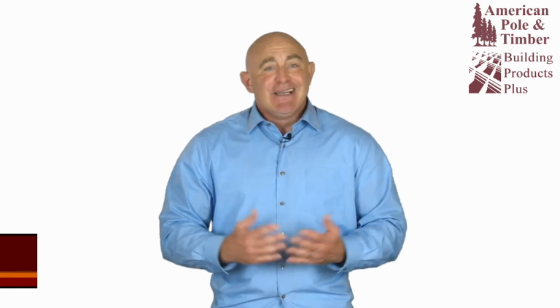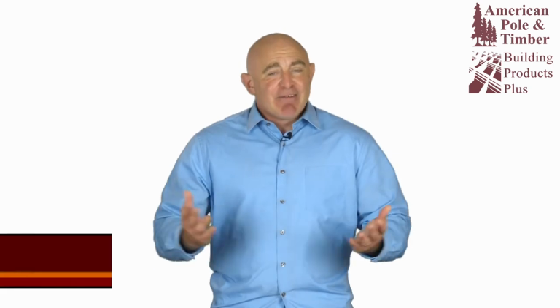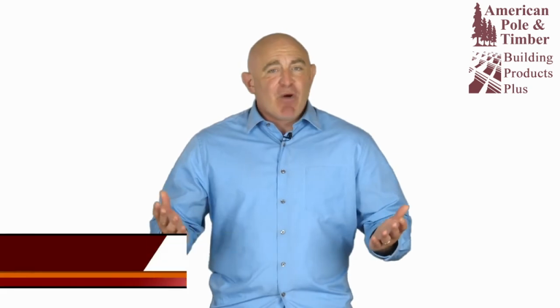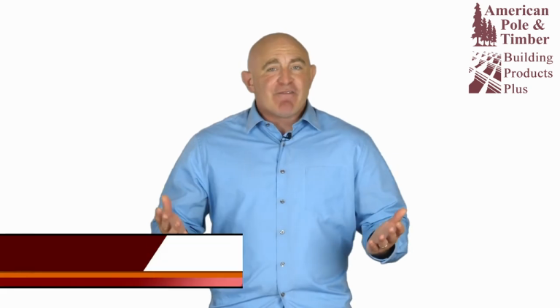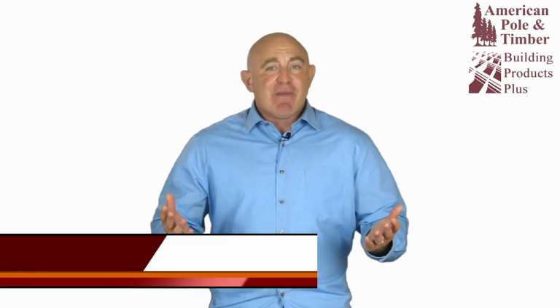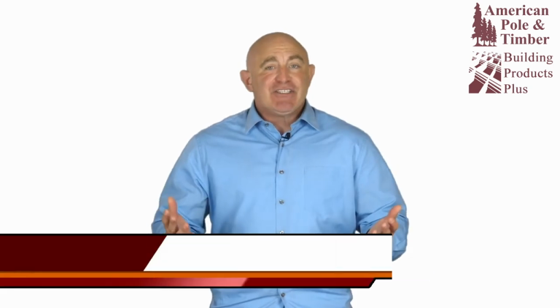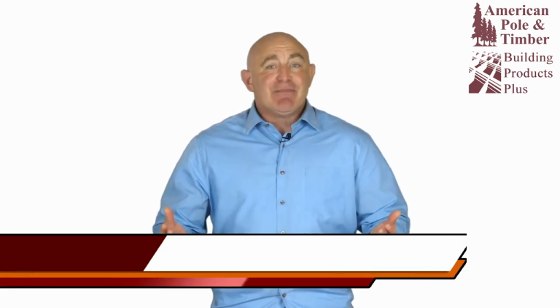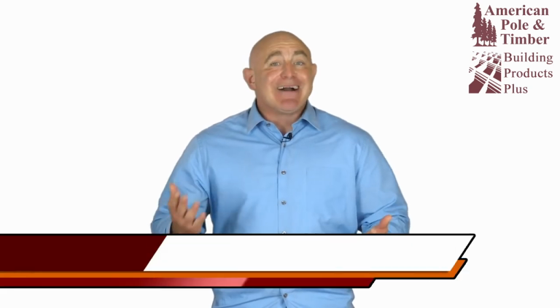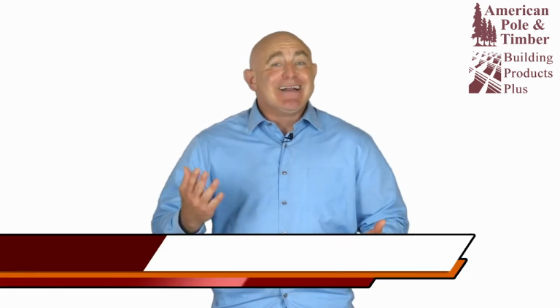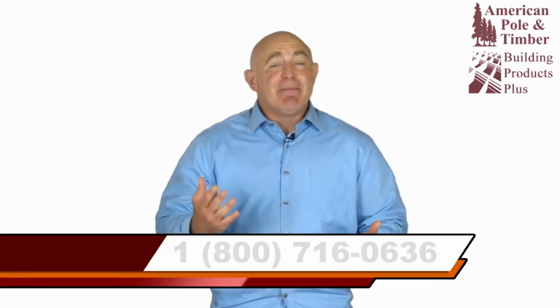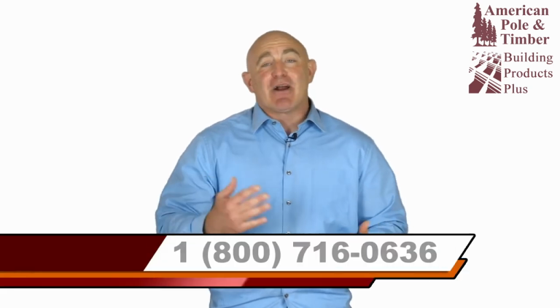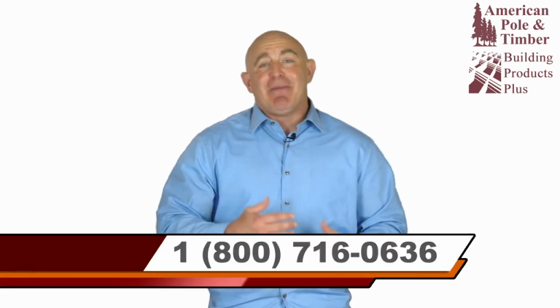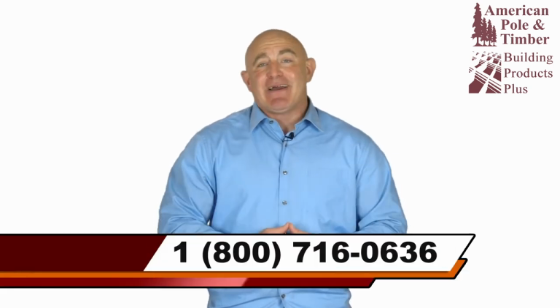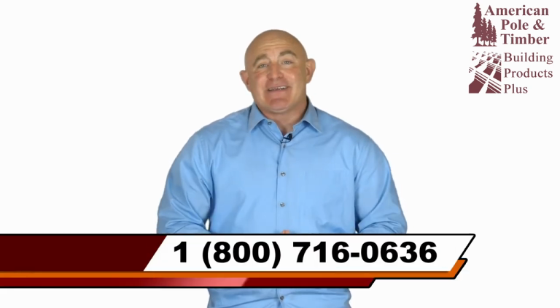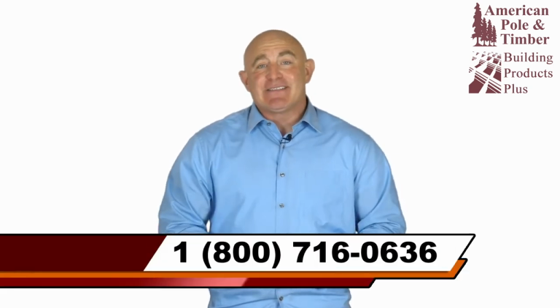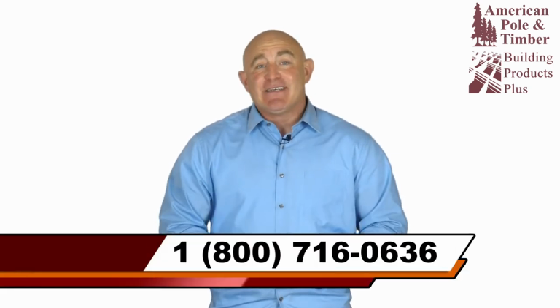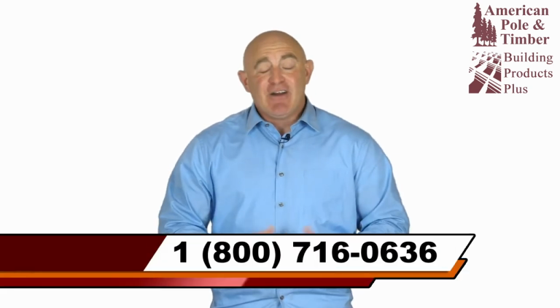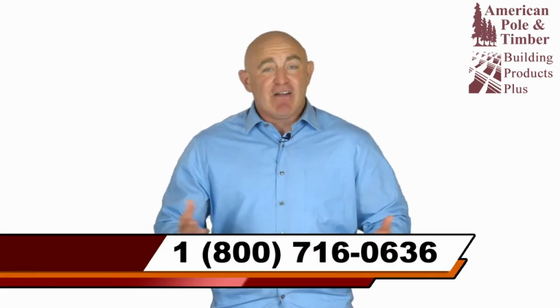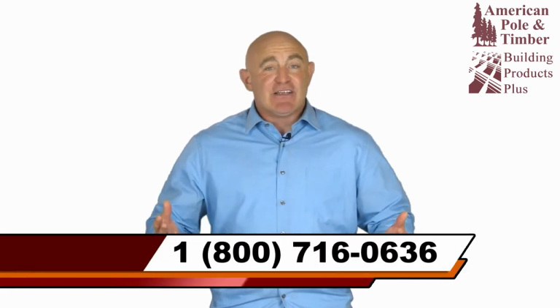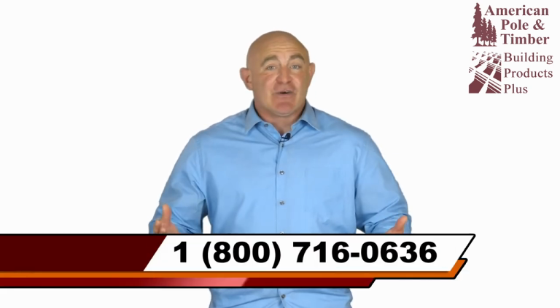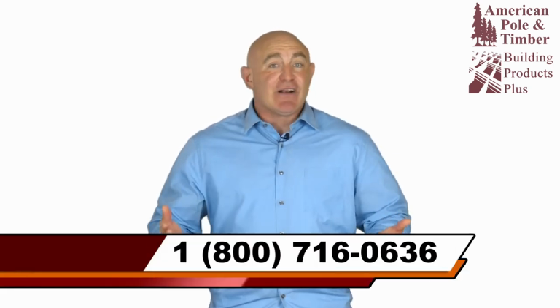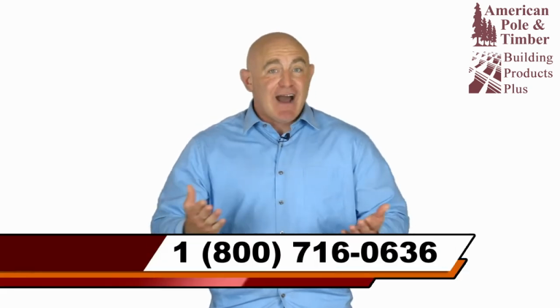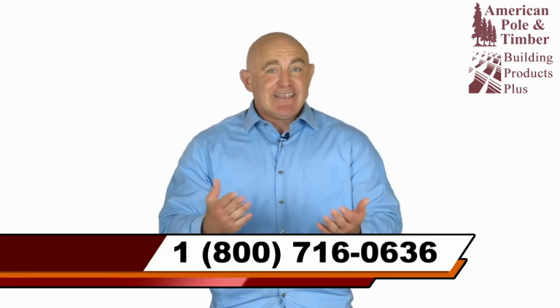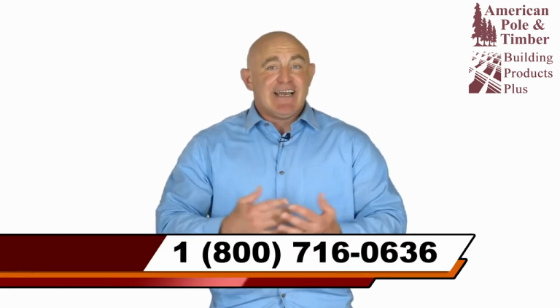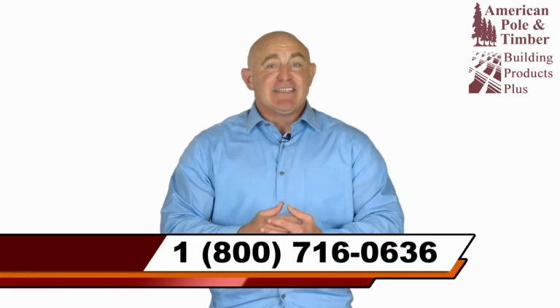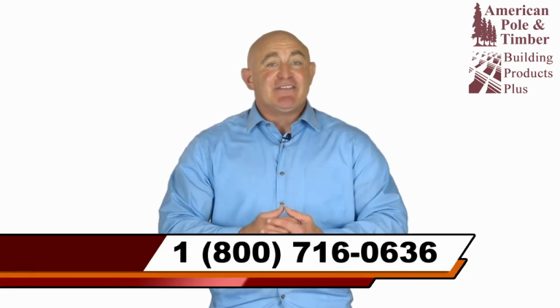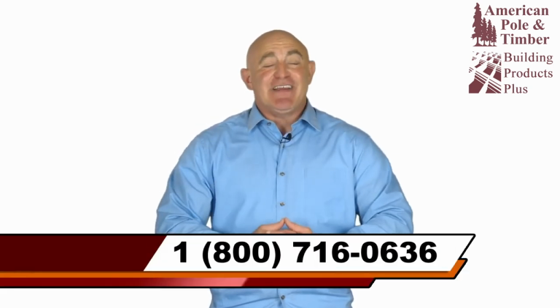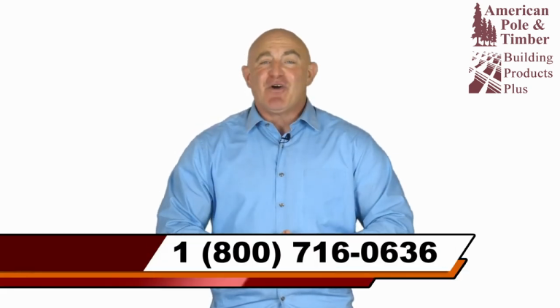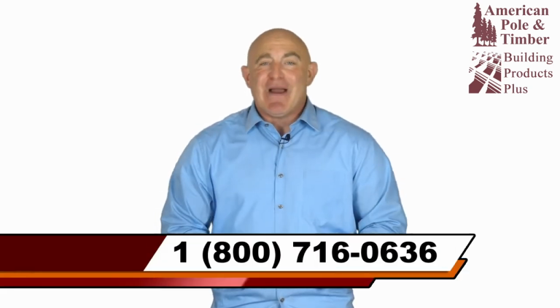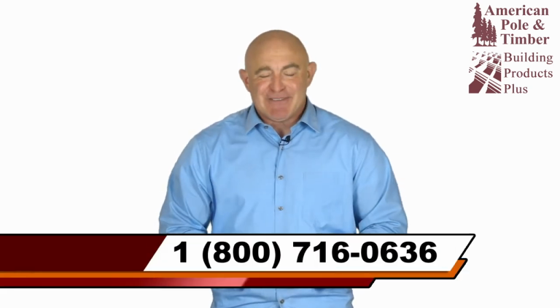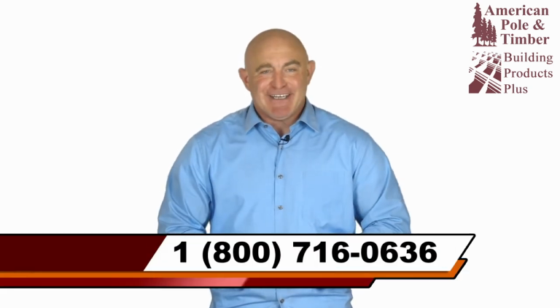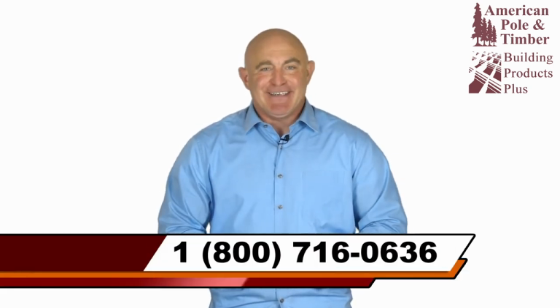For more information about gun barrel pilings, call us or contact us via the website.